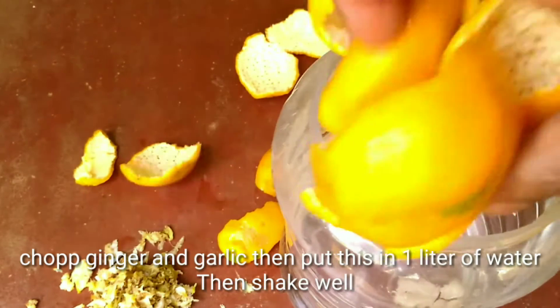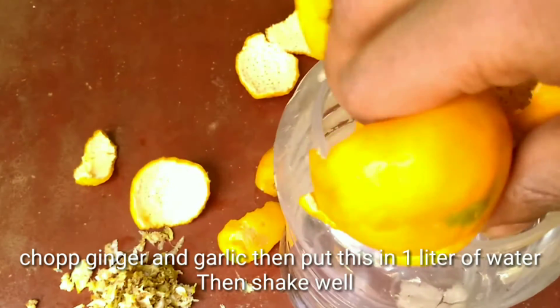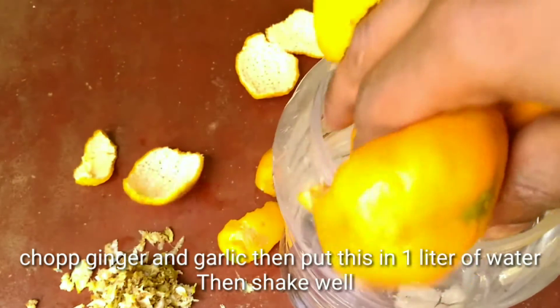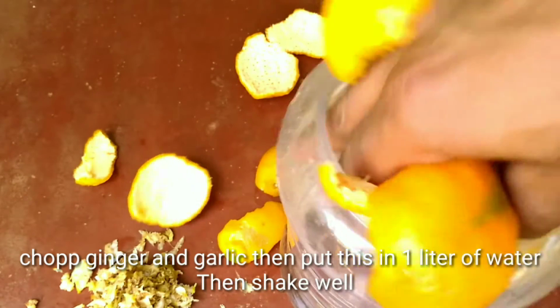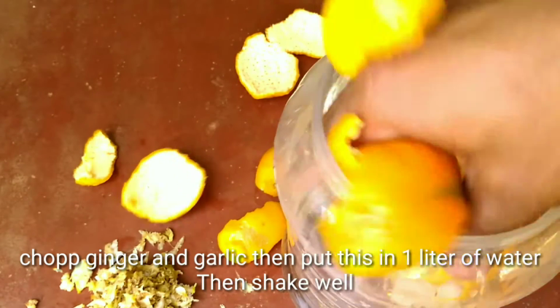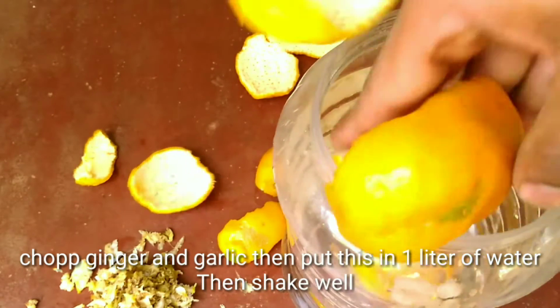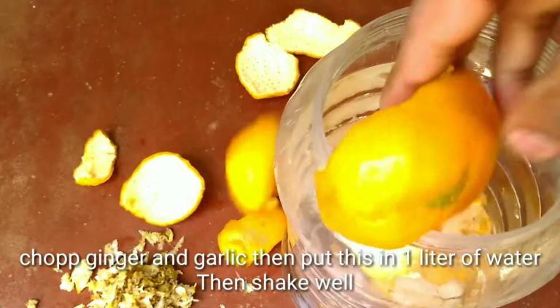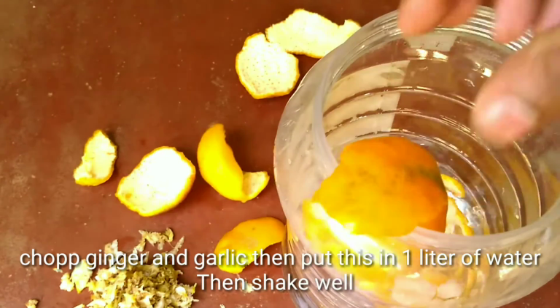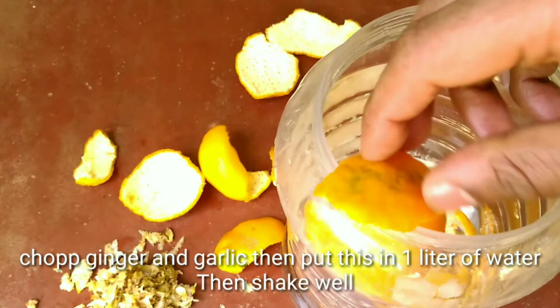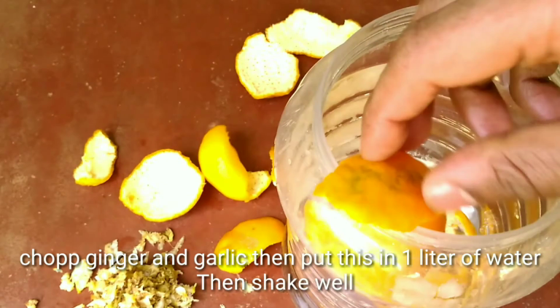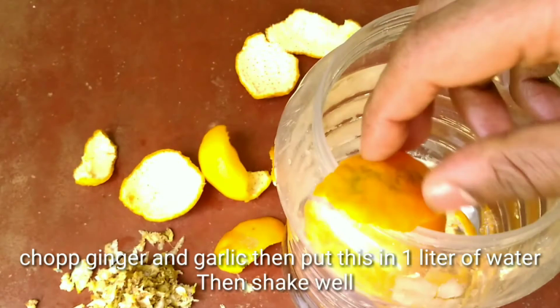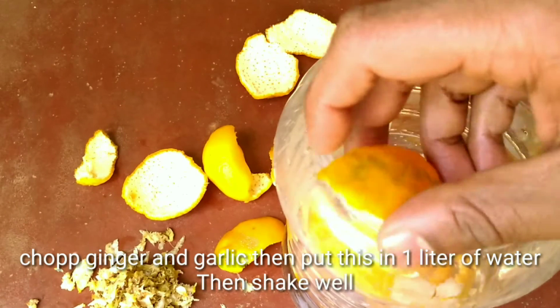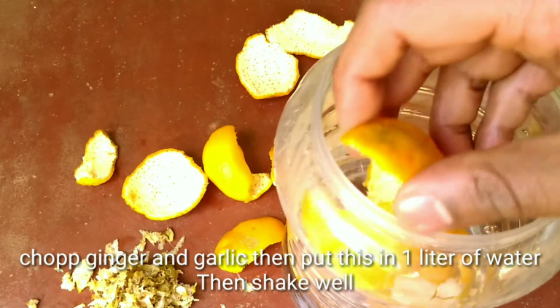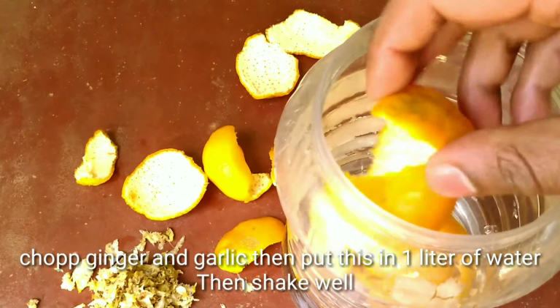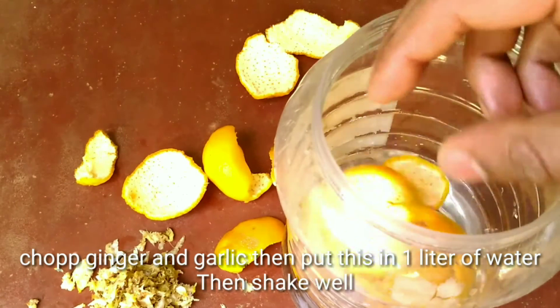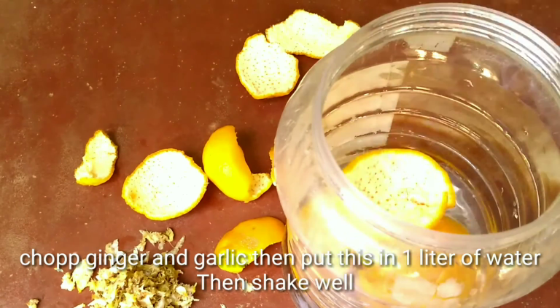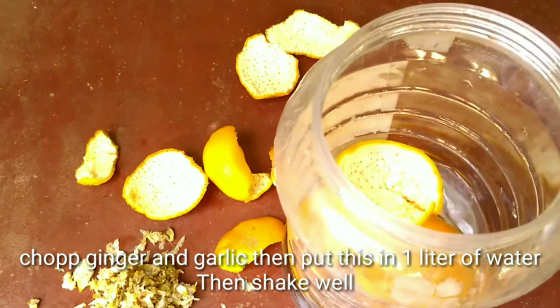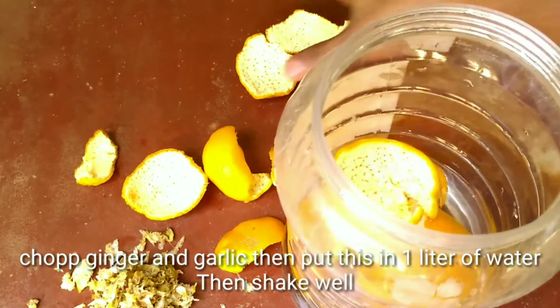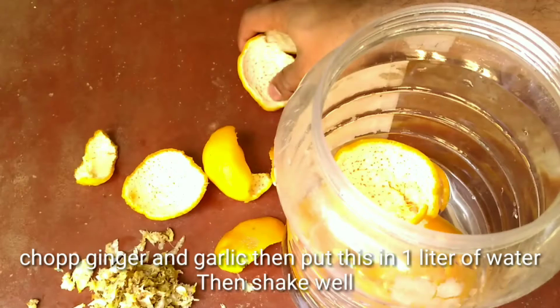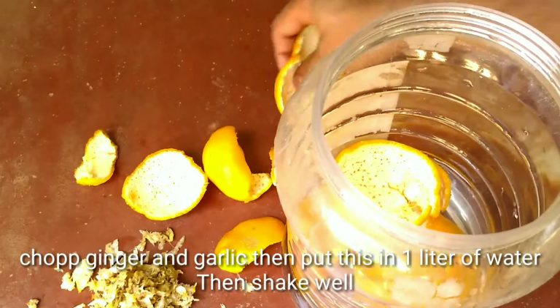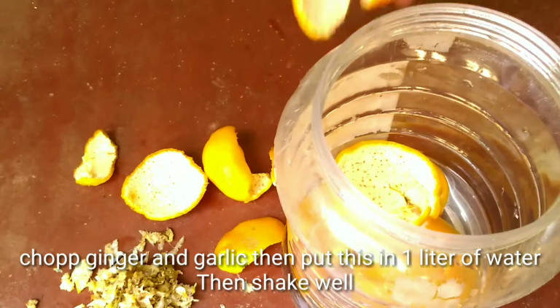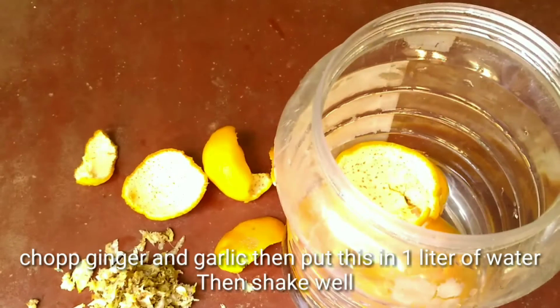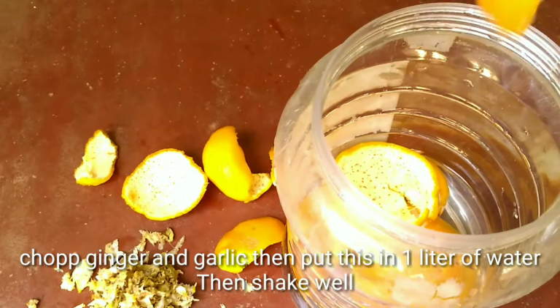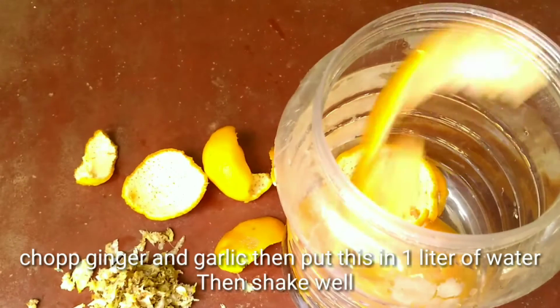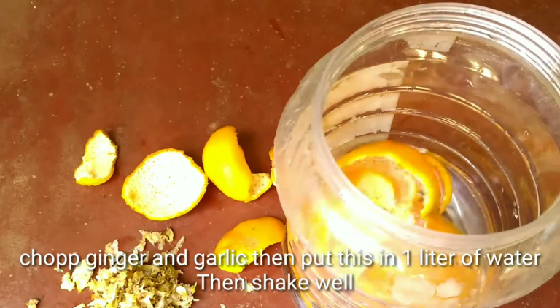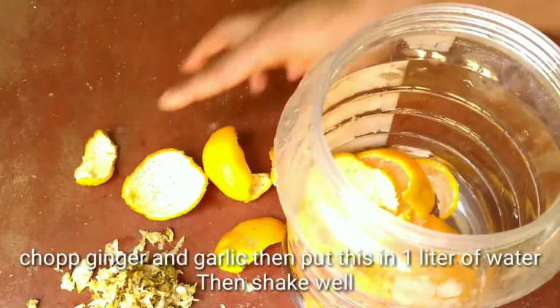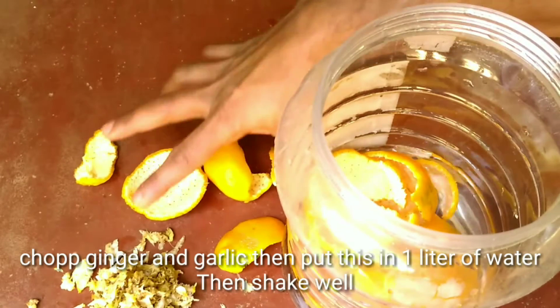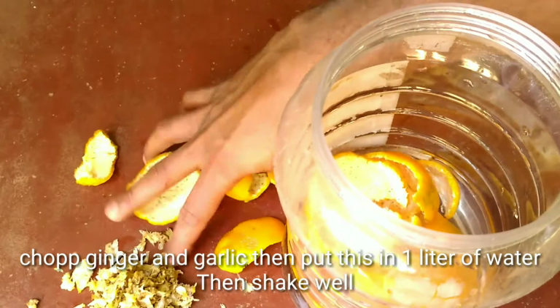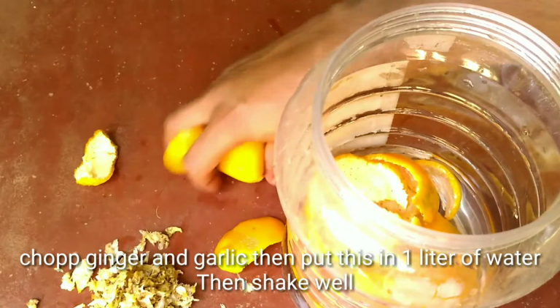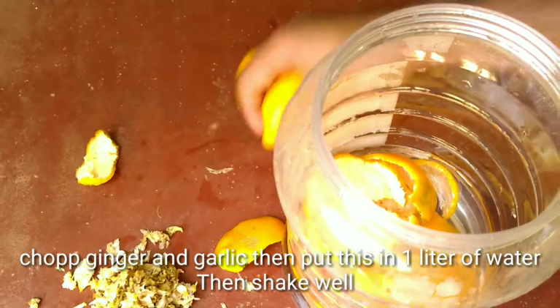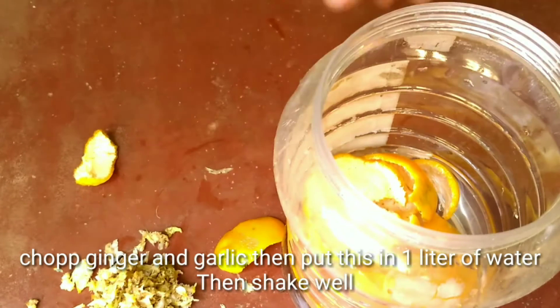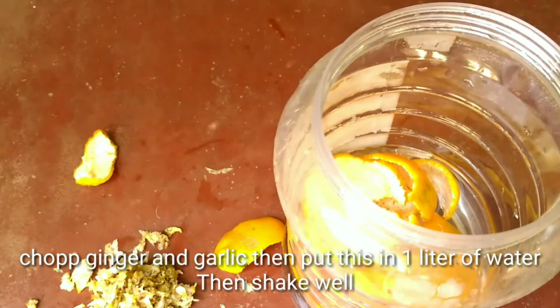Chop ginger and garlic, then put them in 1 liter of water and shake well.